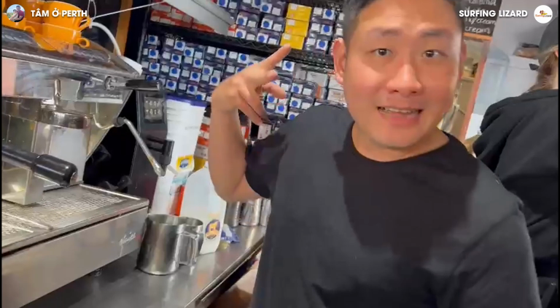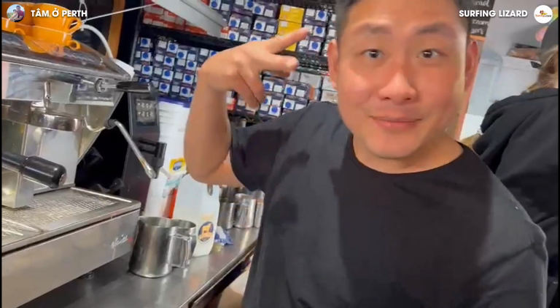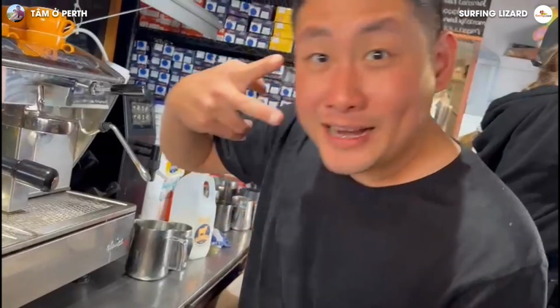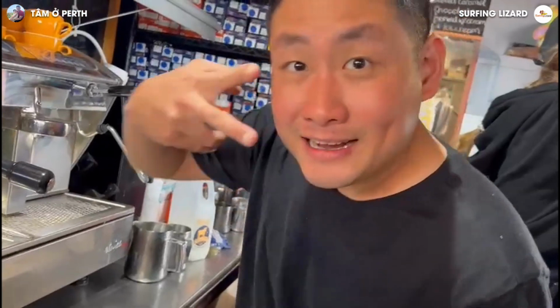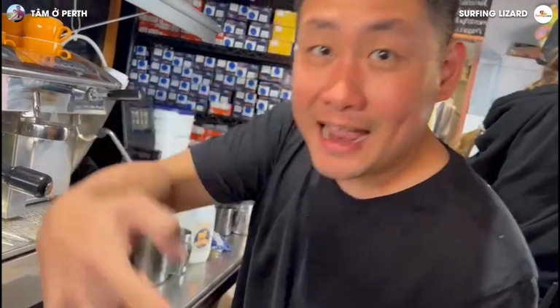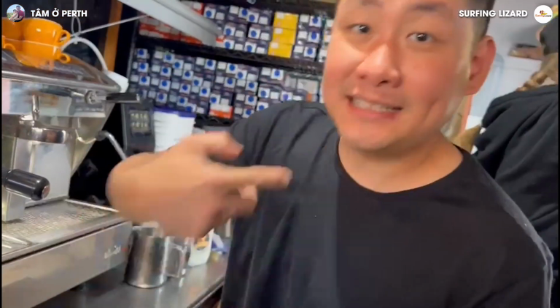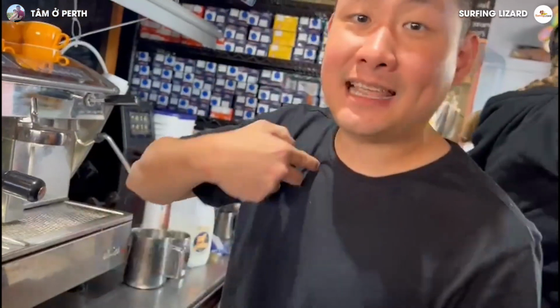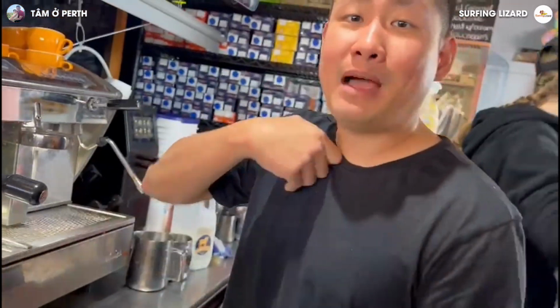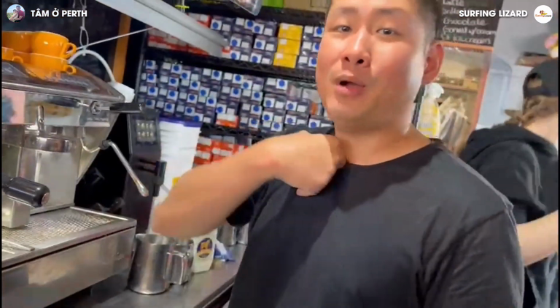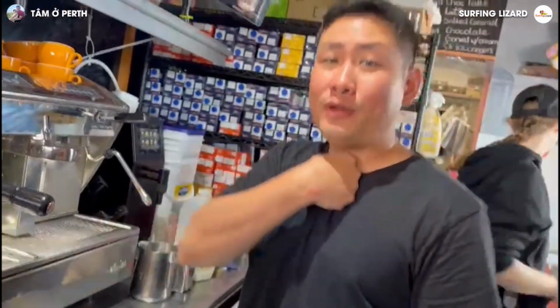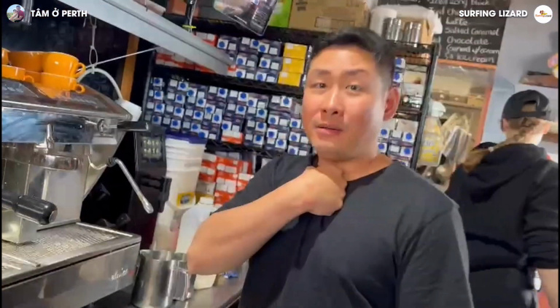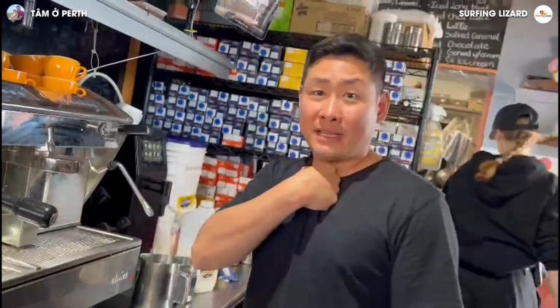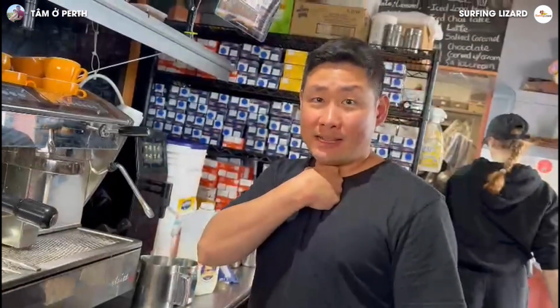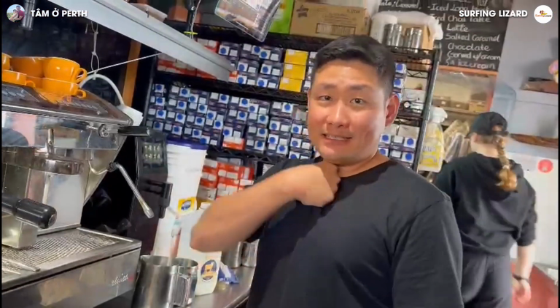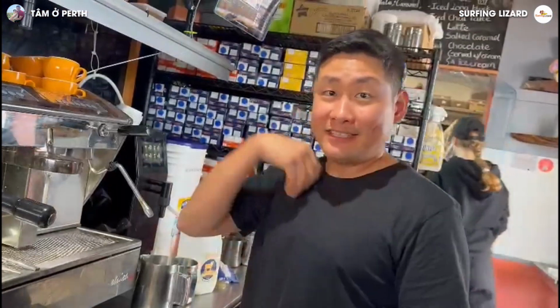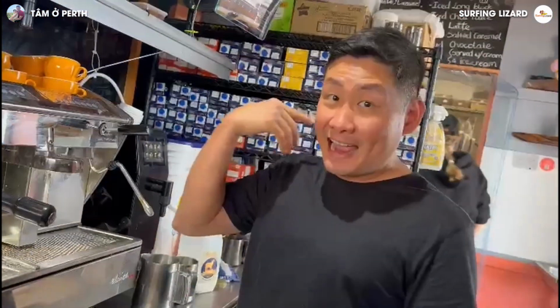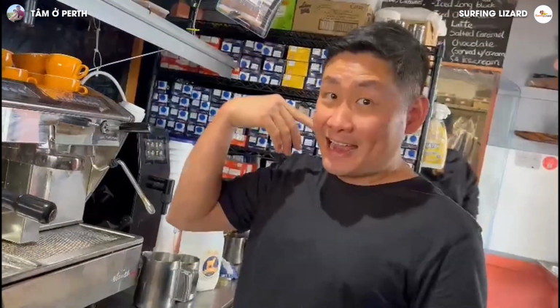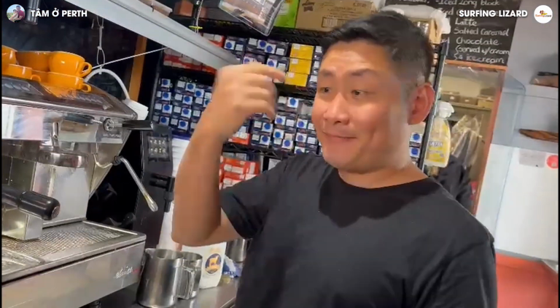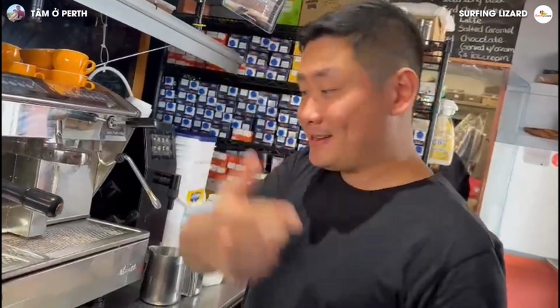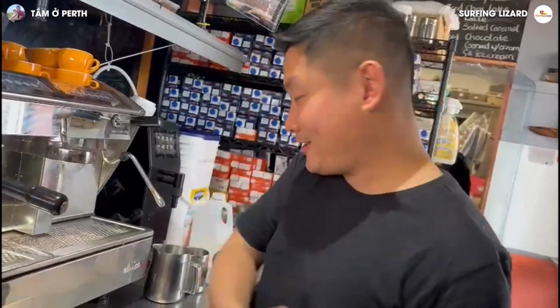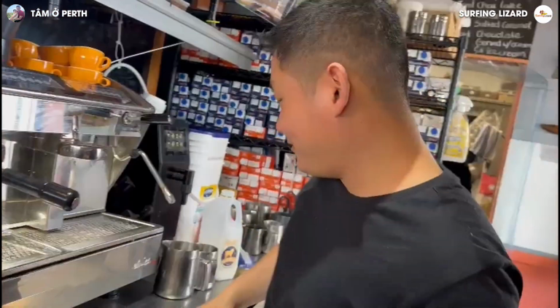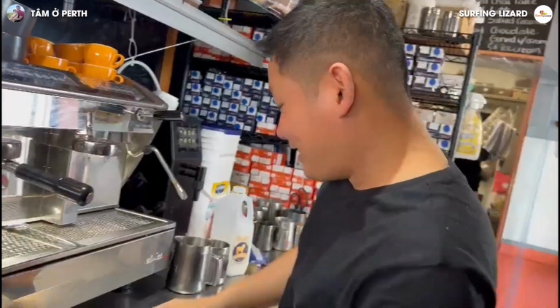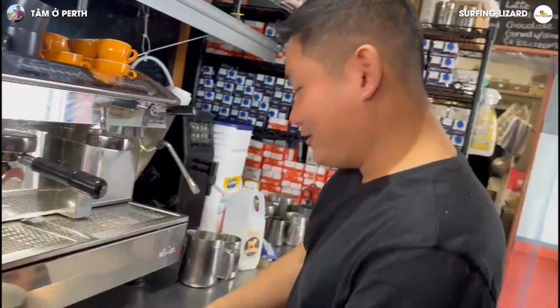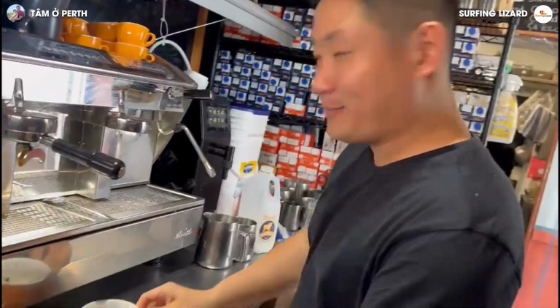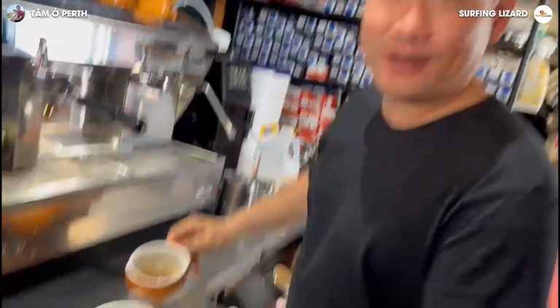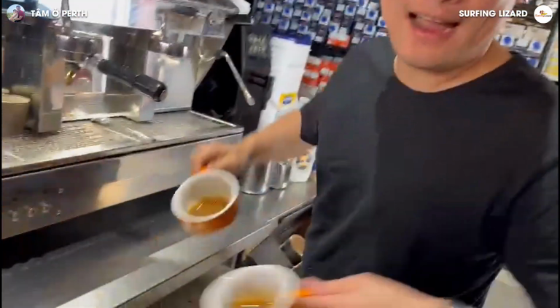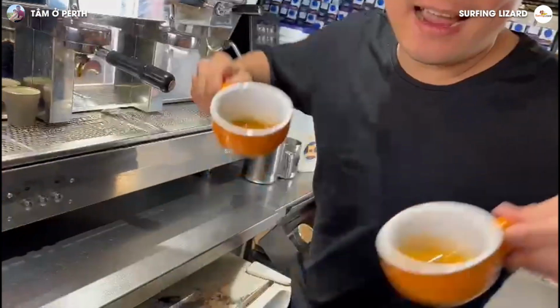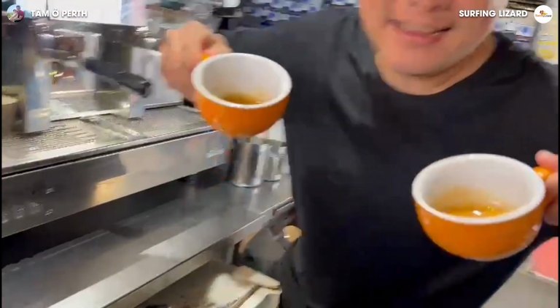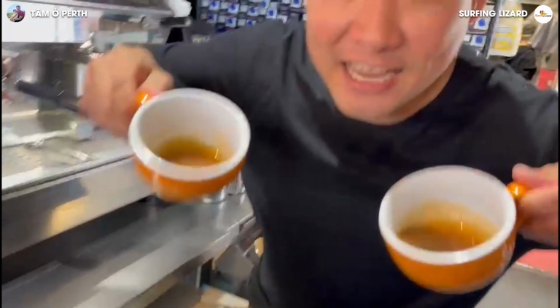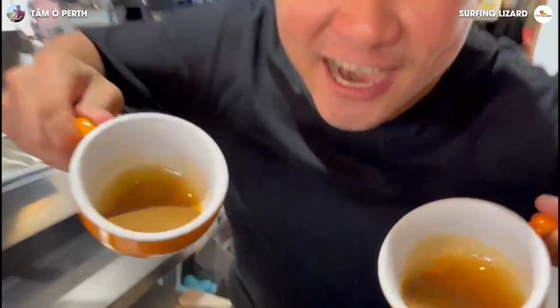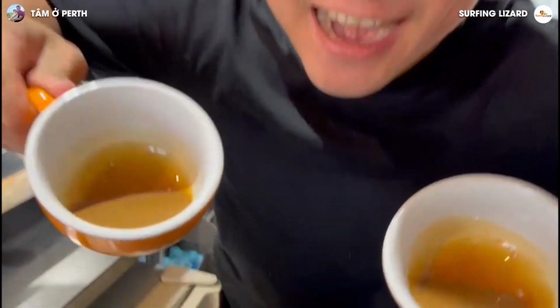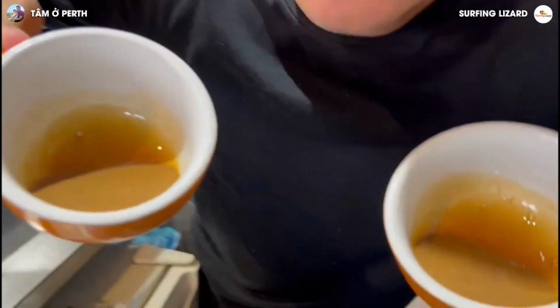Good morning, this is Tim. I'm the owner of the Subdivision. Today I'm gonna show you how to make a chai latte.